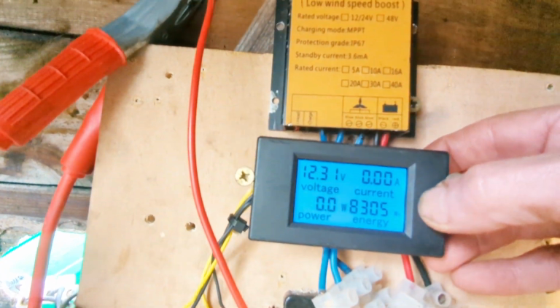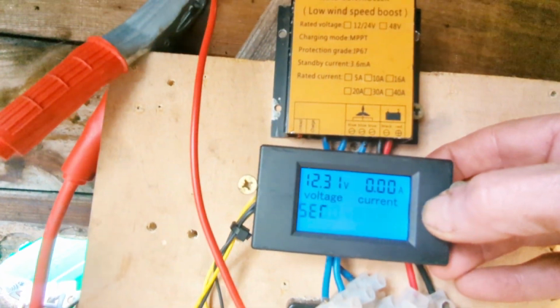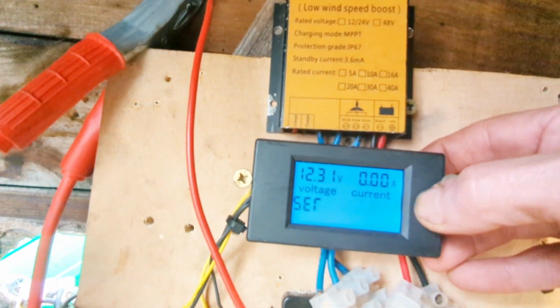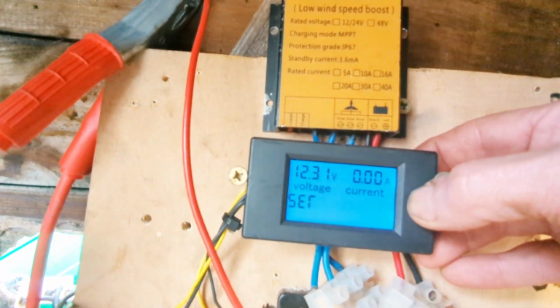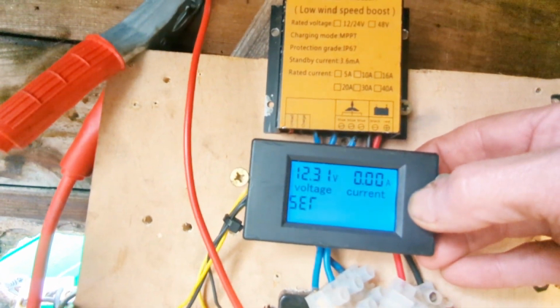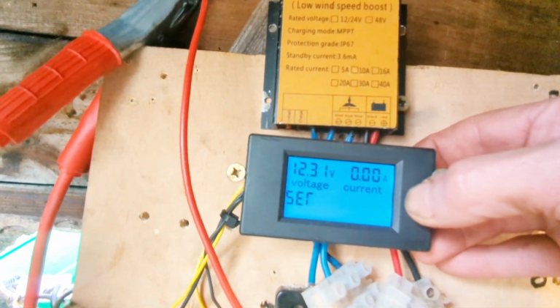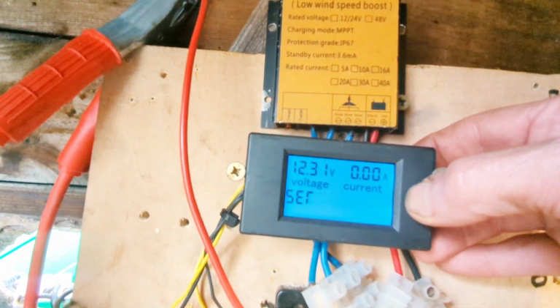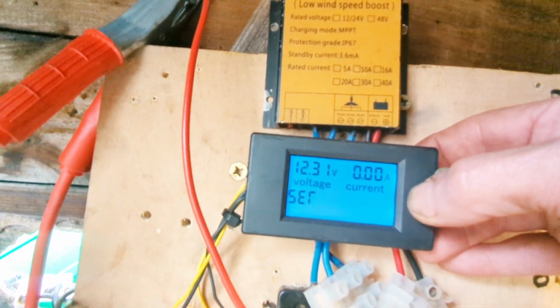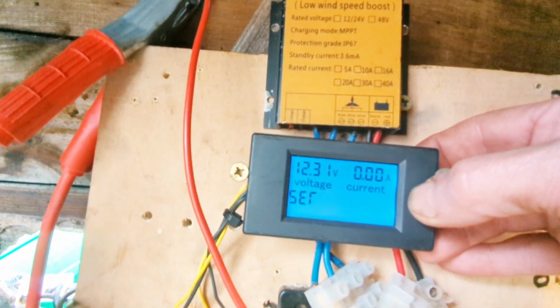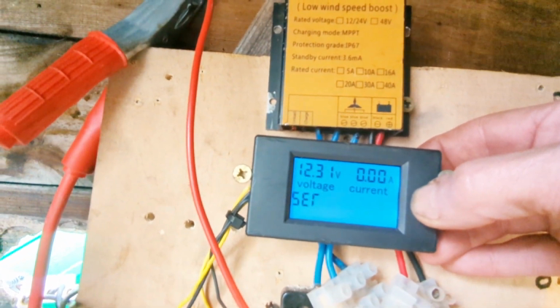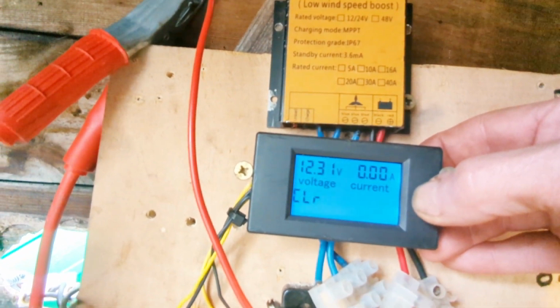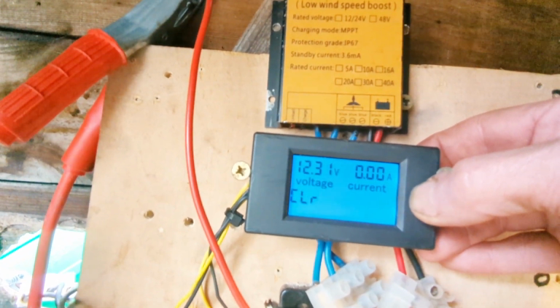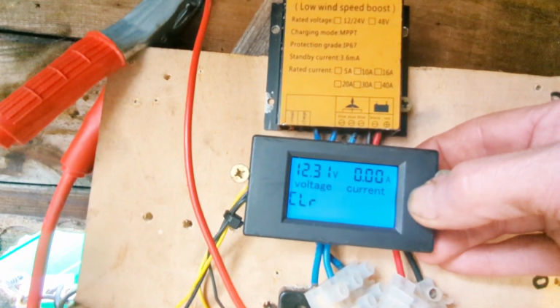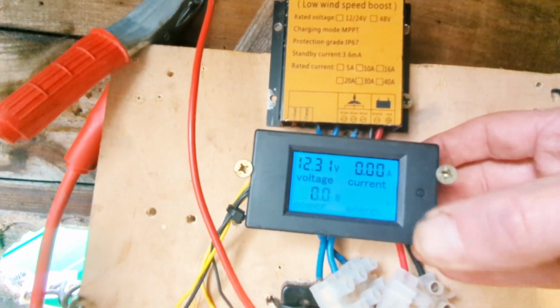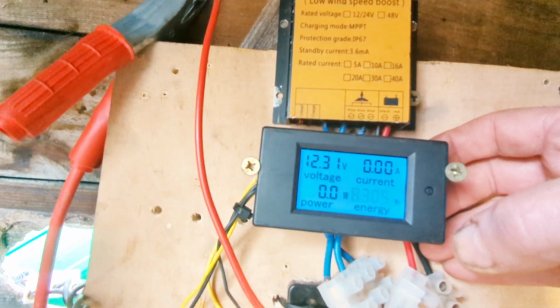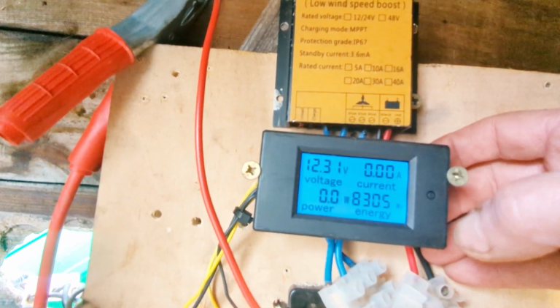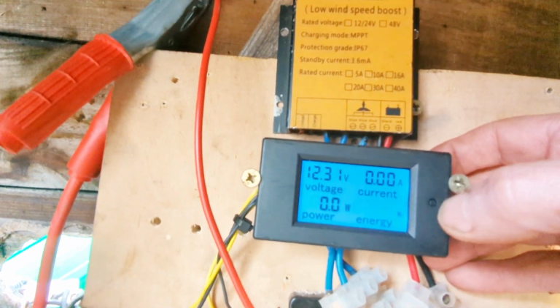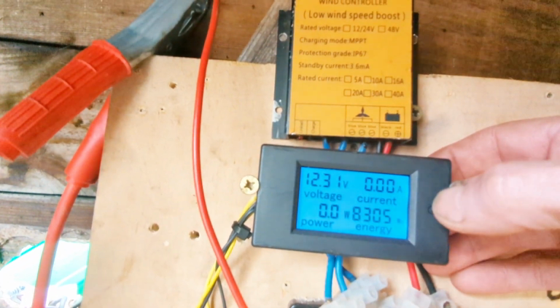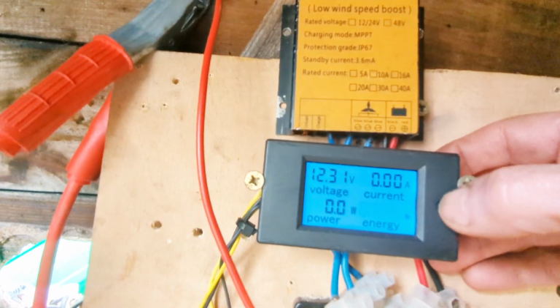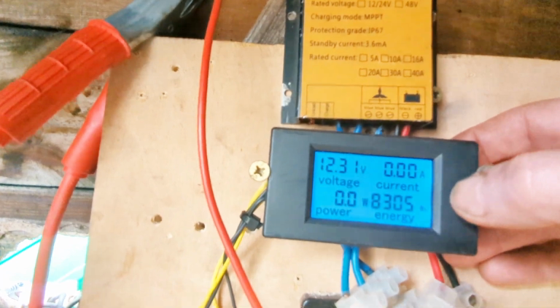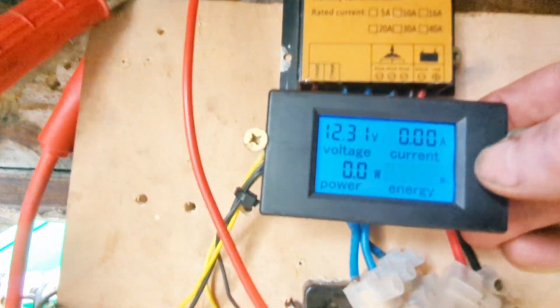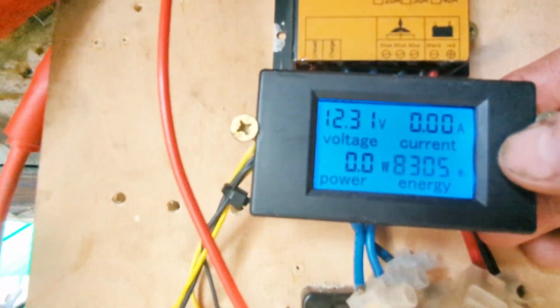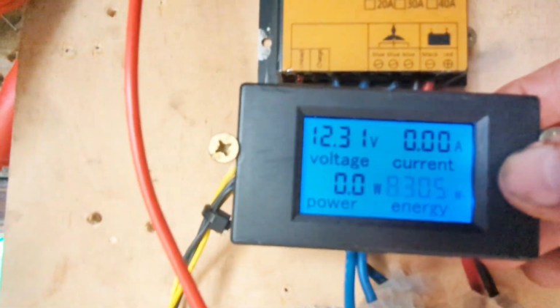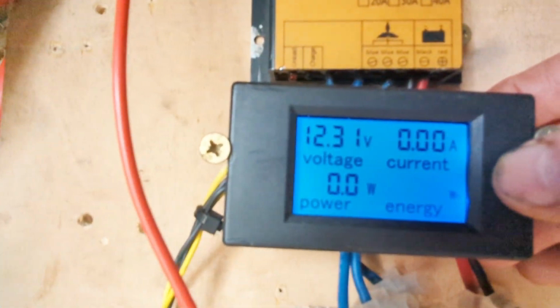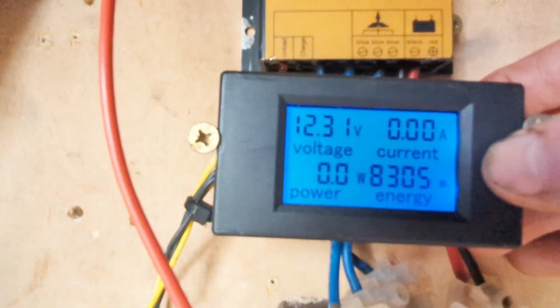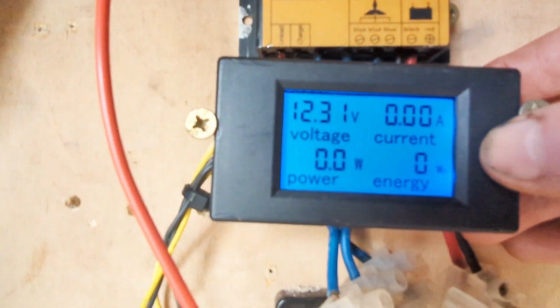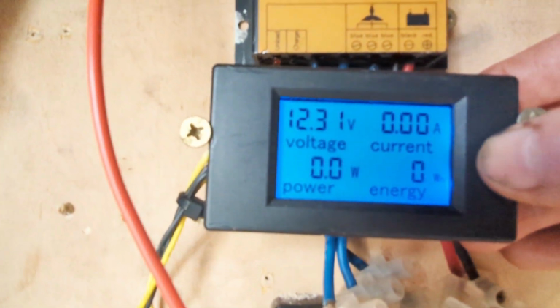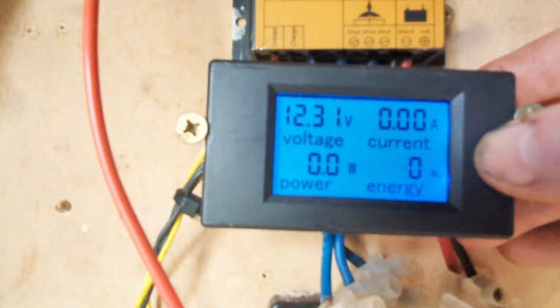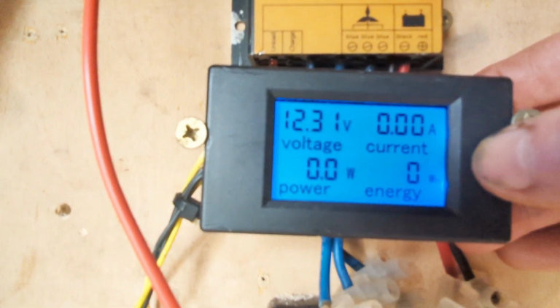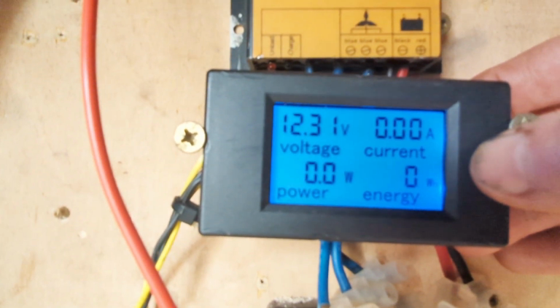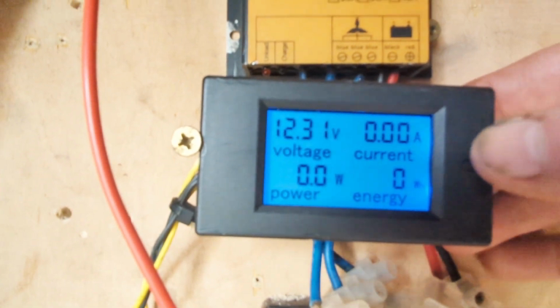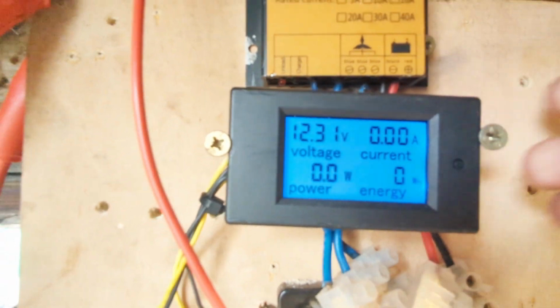Hold the button down, keep holding, keep holding — there. Press the button — zero.